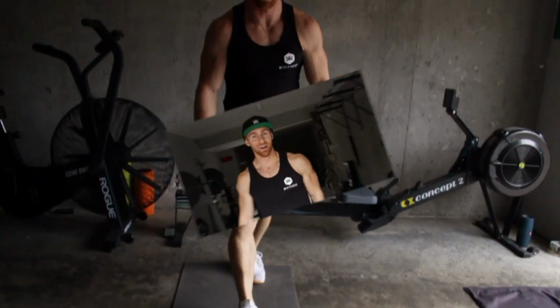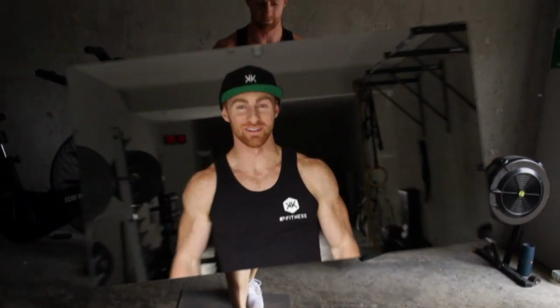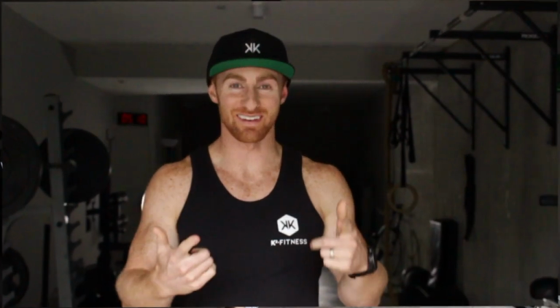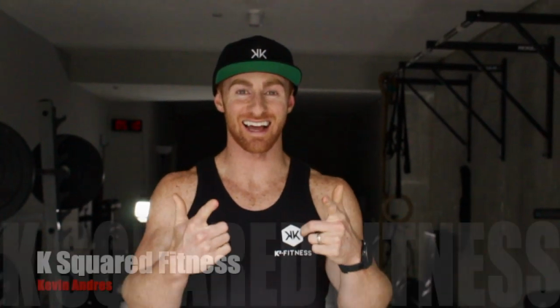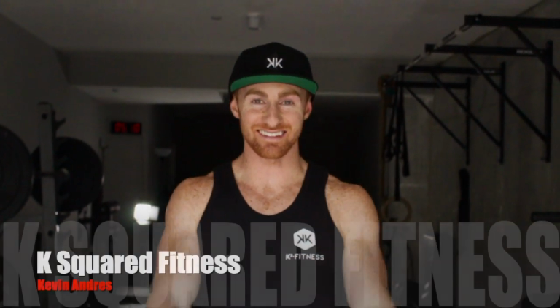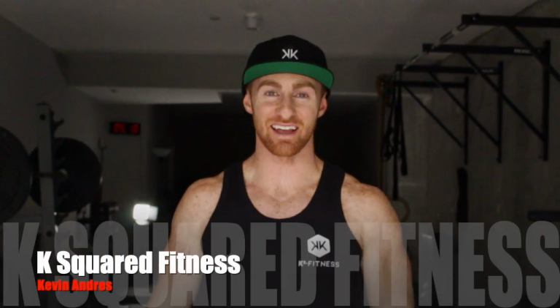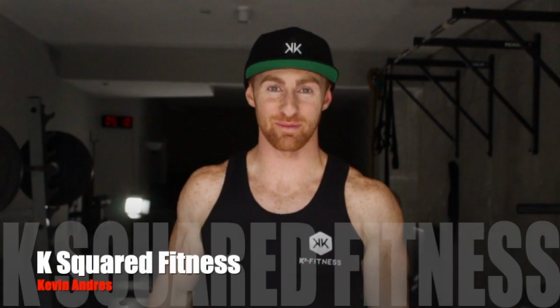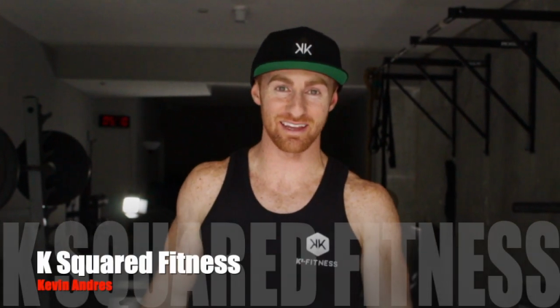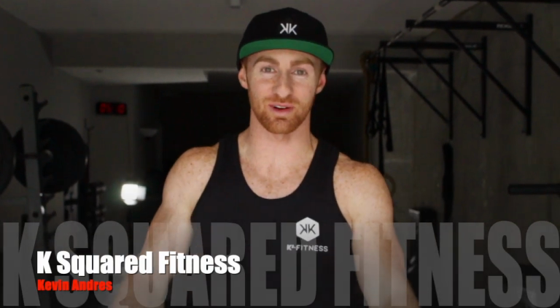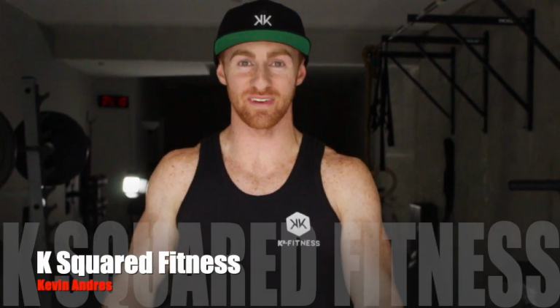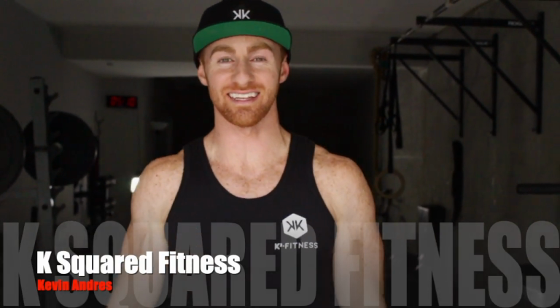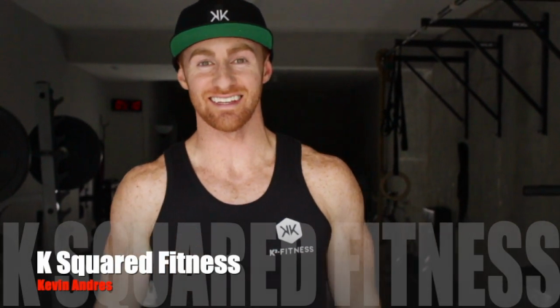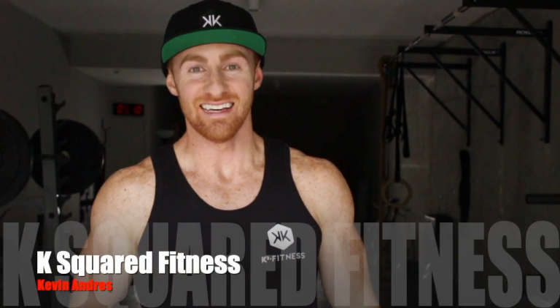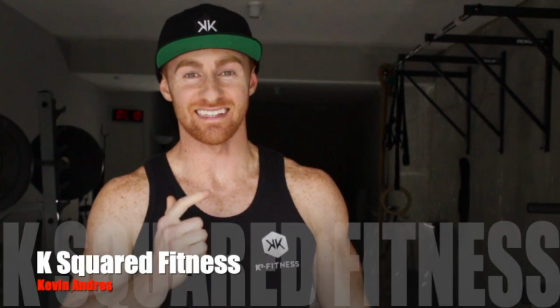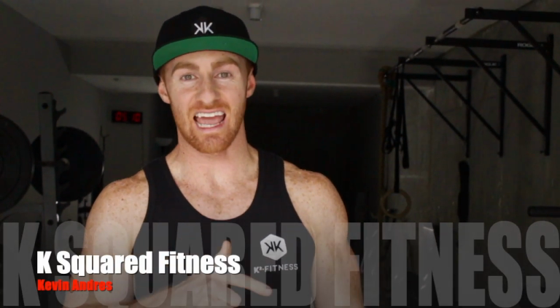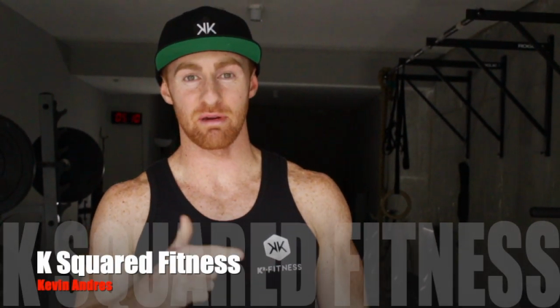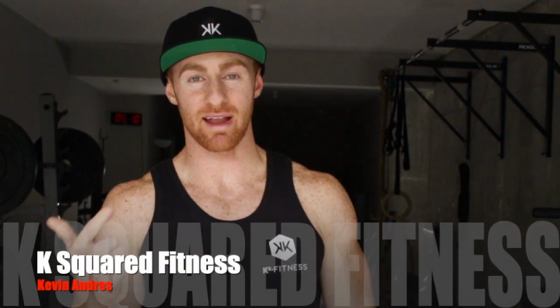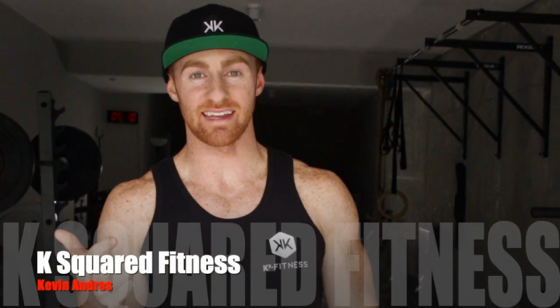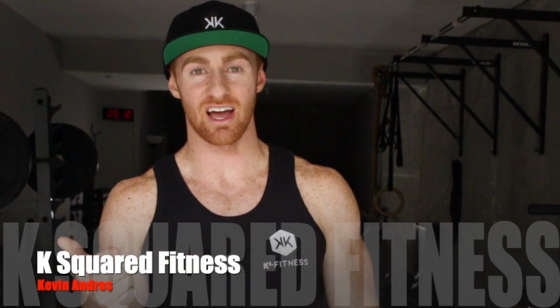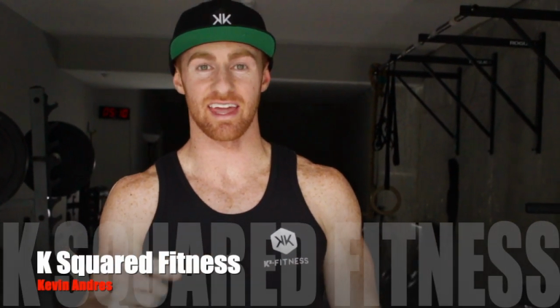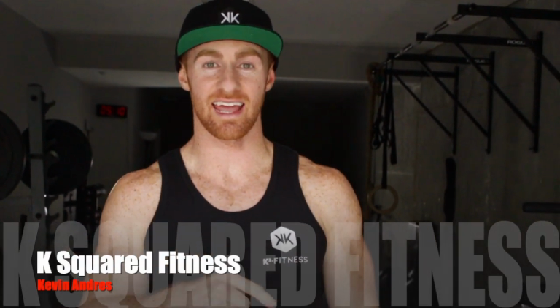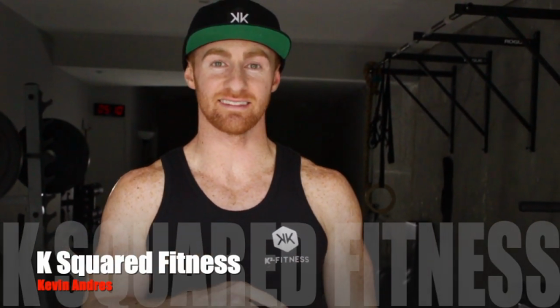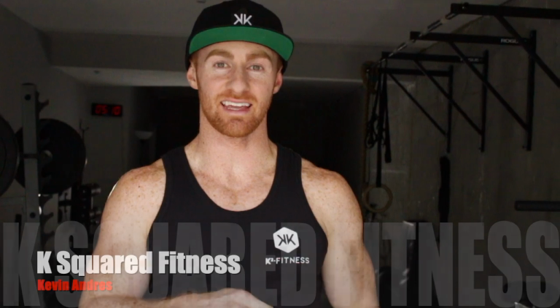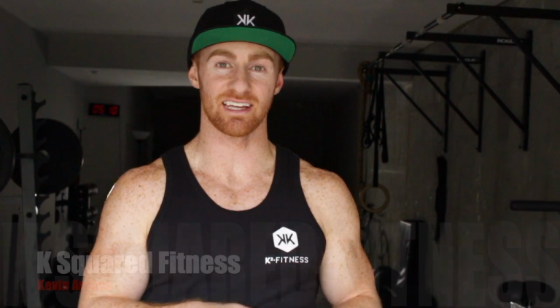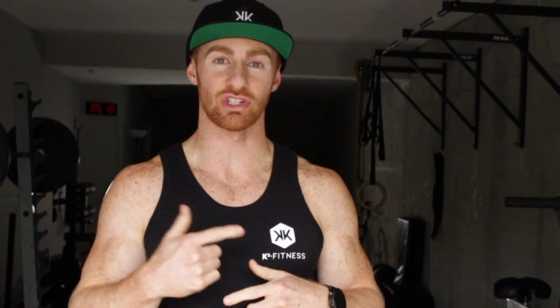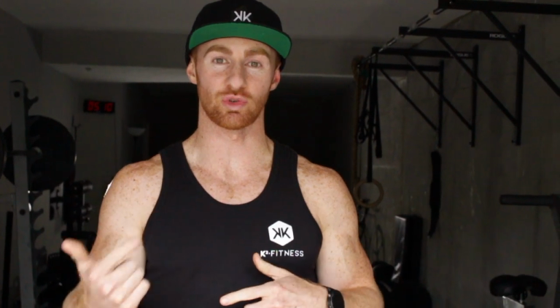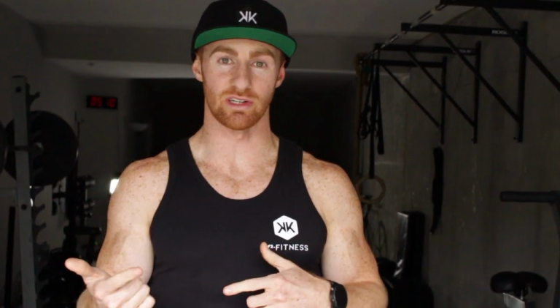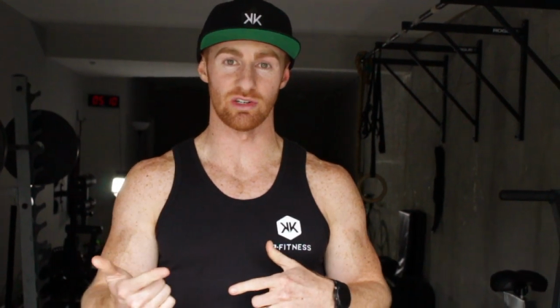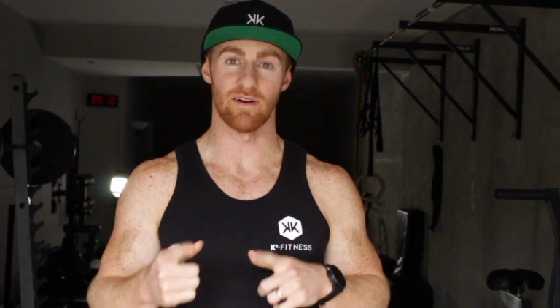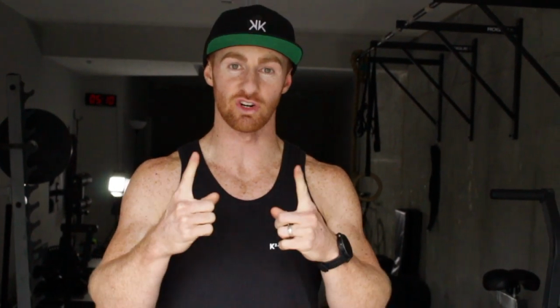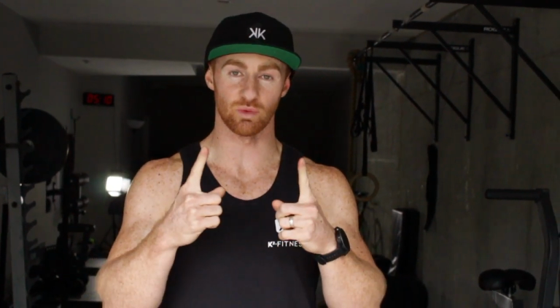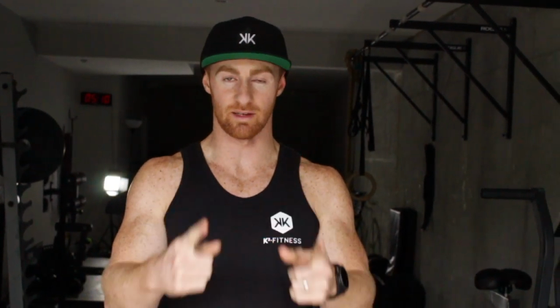What's up guys, it's Dan from K-Spread Fitness. Today I'm going to be breaking down the handstand drill version 1.